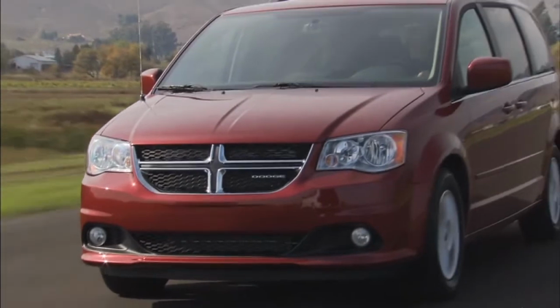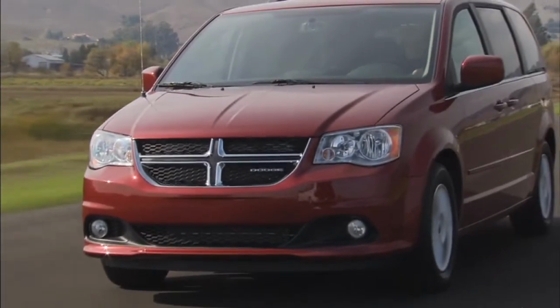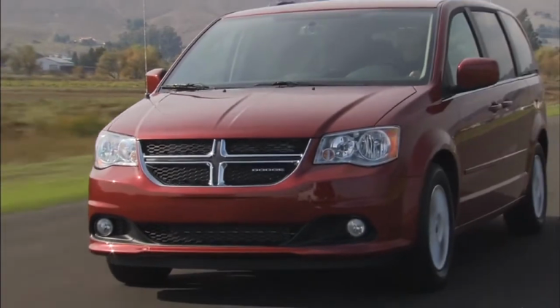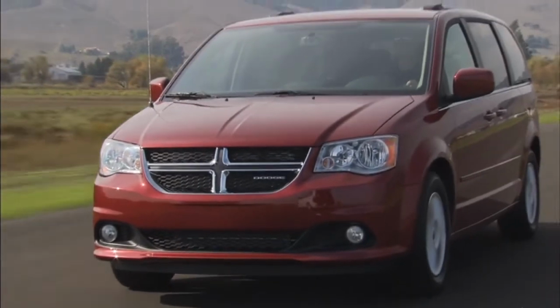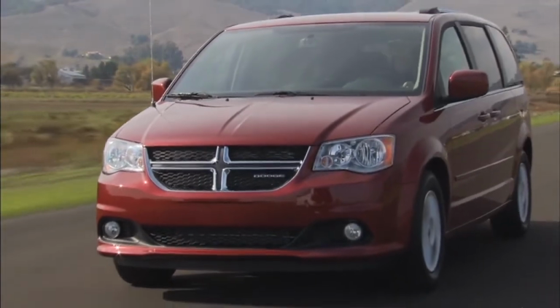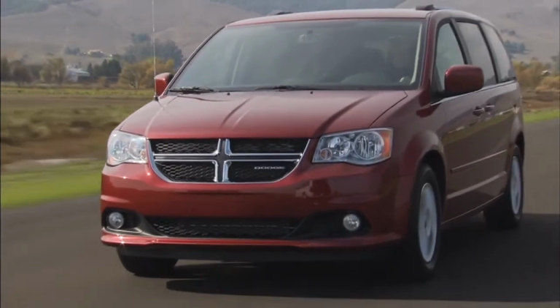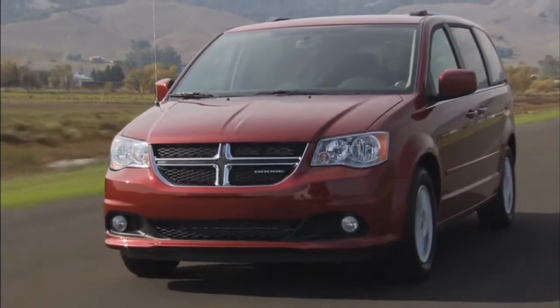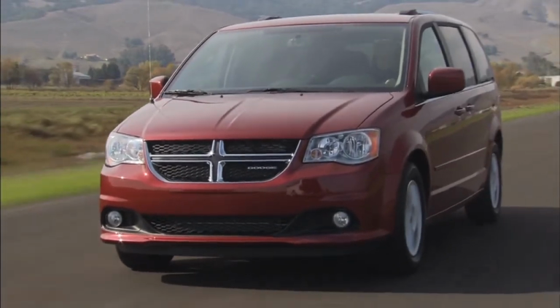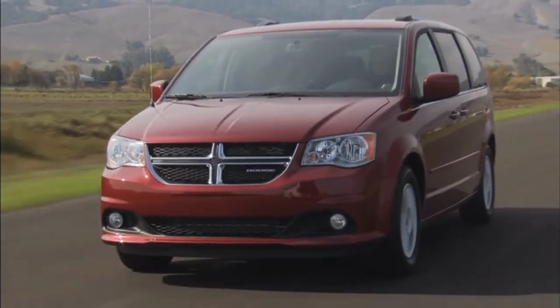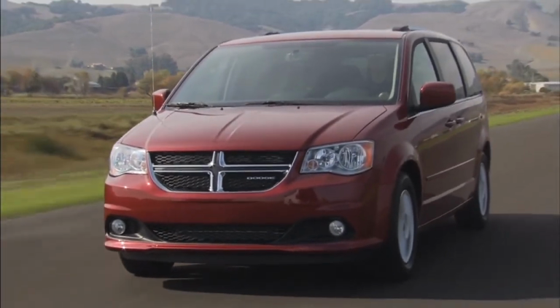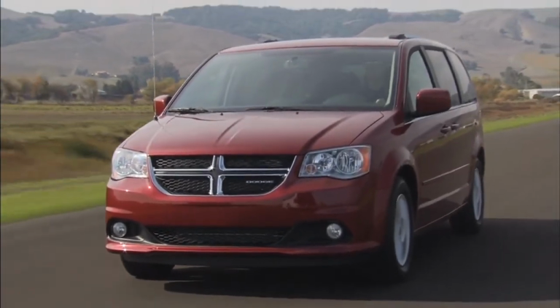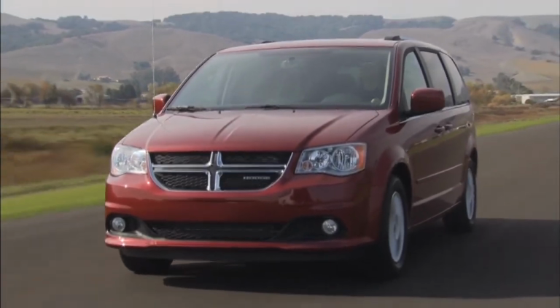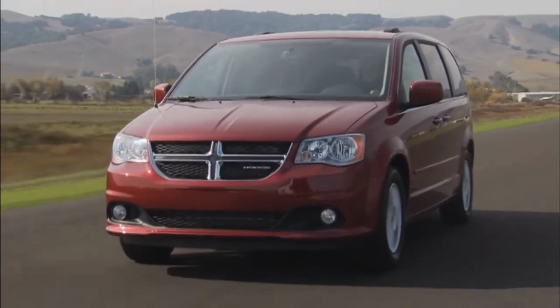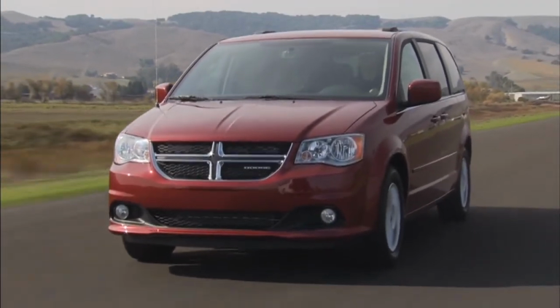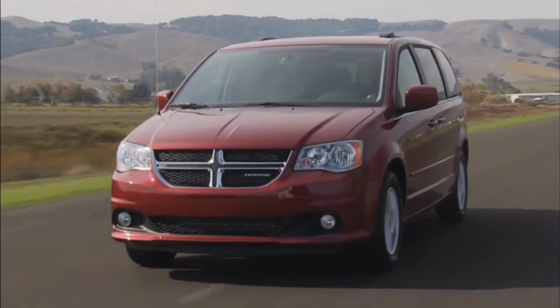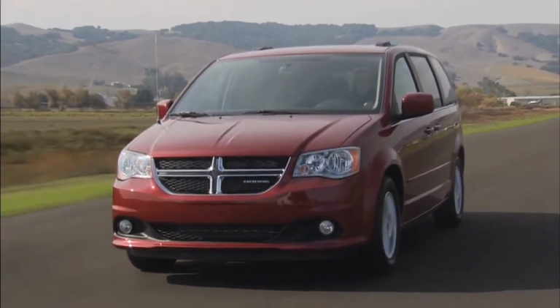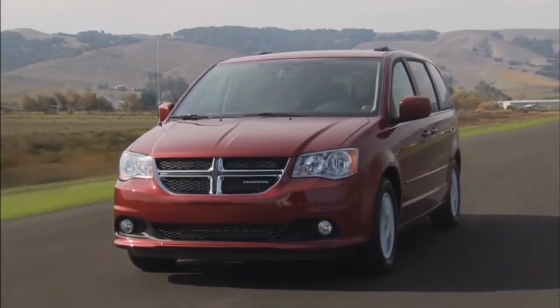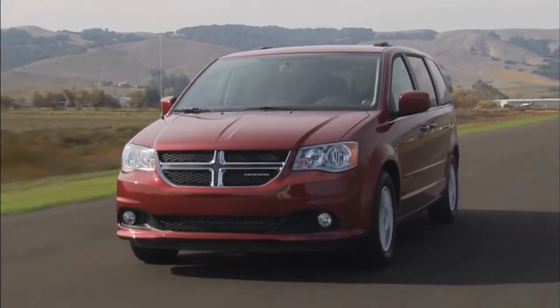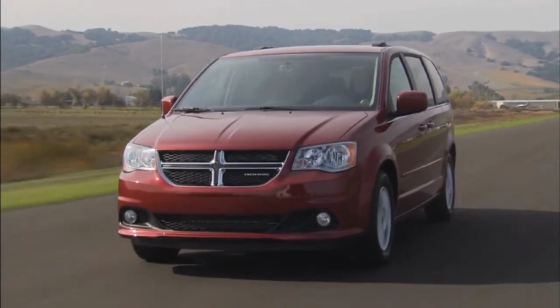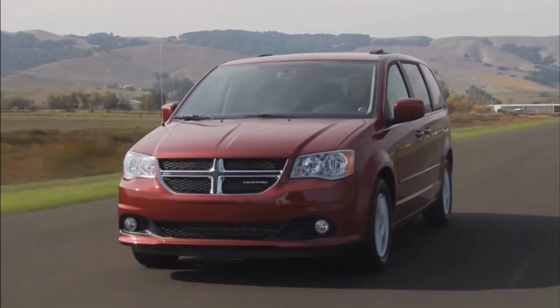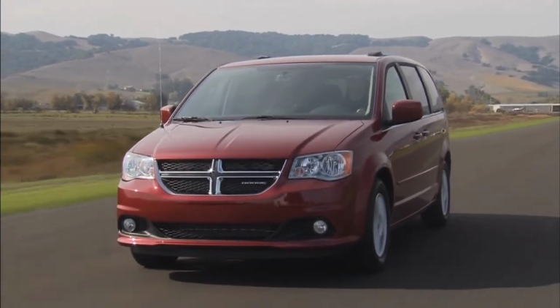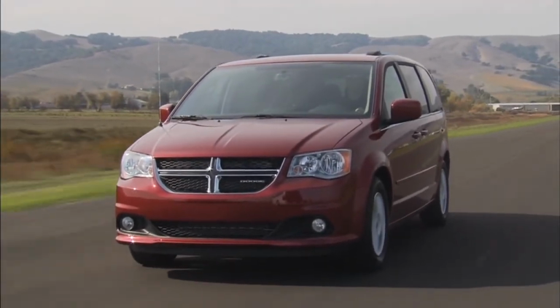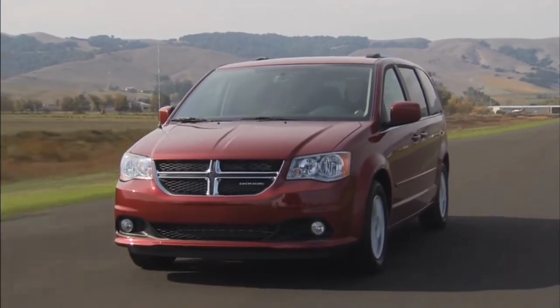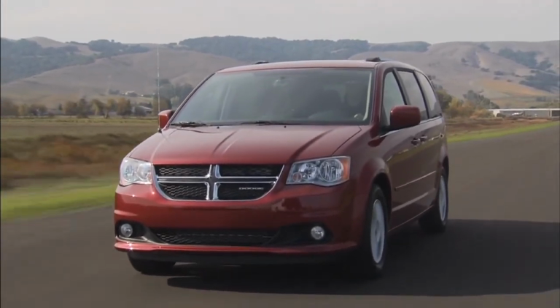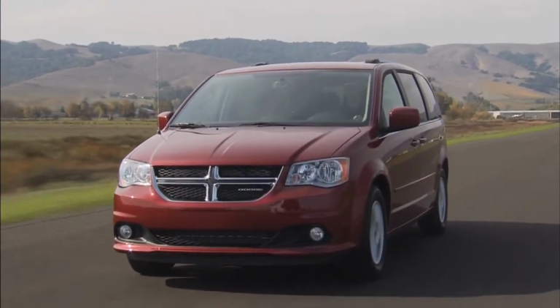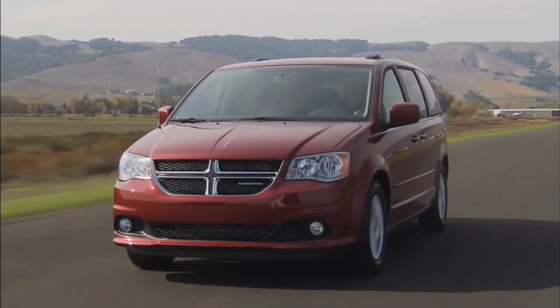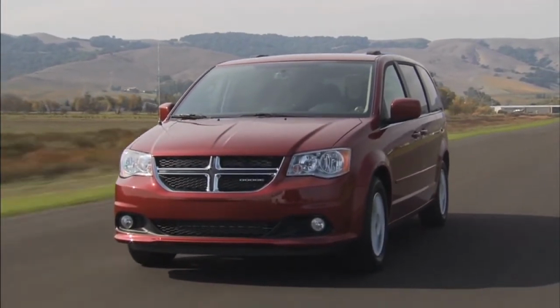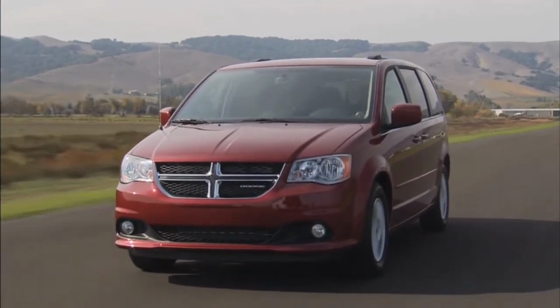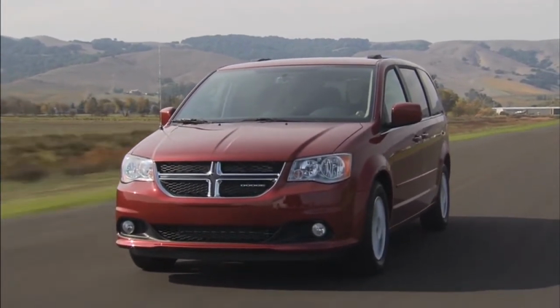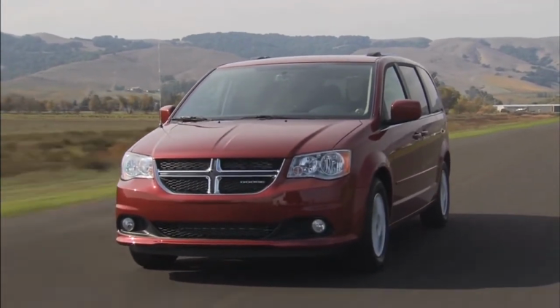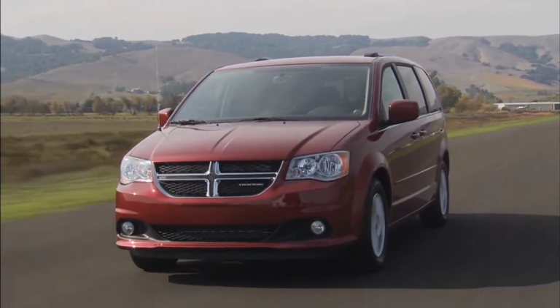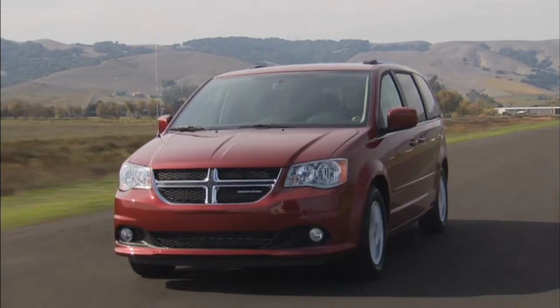Find convenience everywhere inside the Dodge Grand Caravan, with storage for all things big and small.